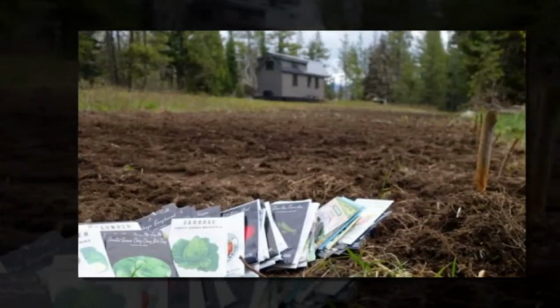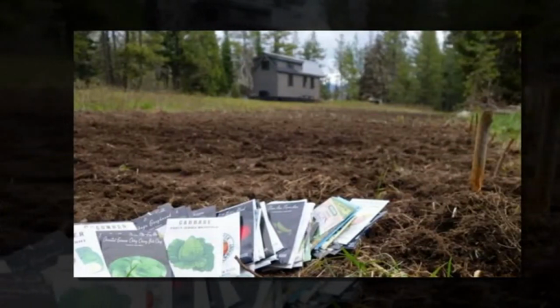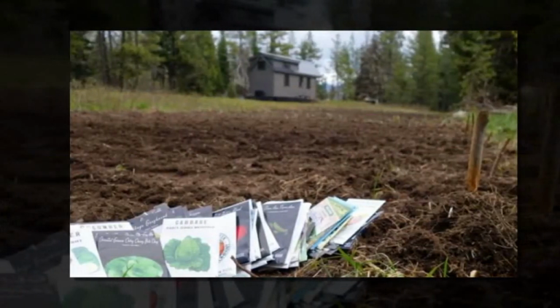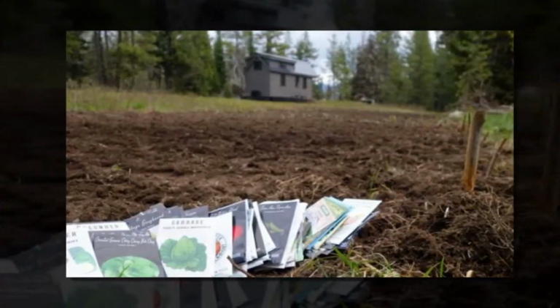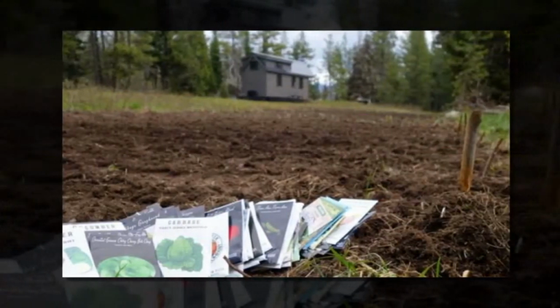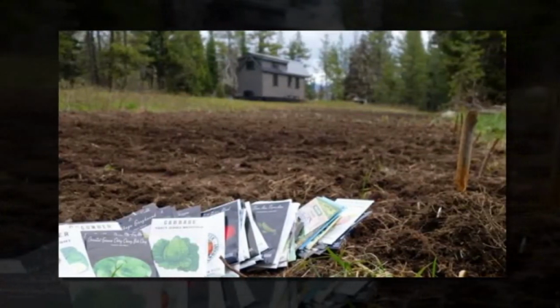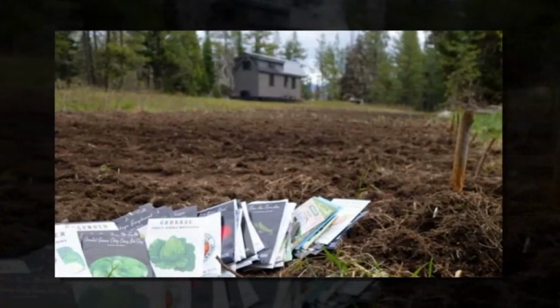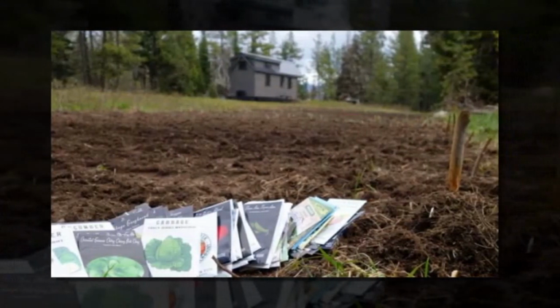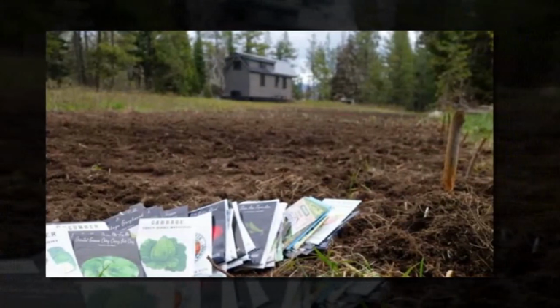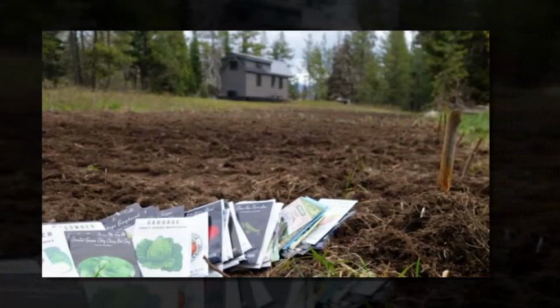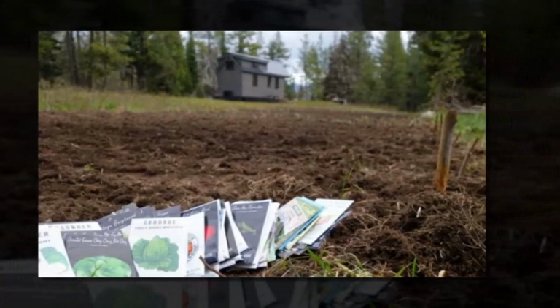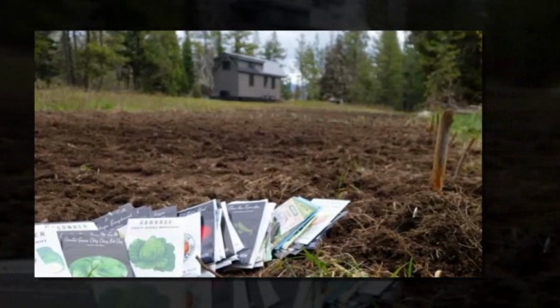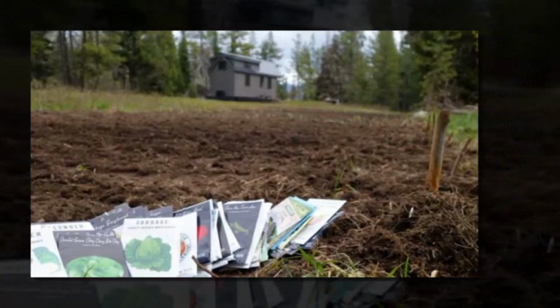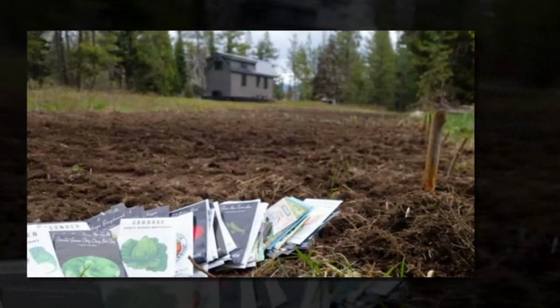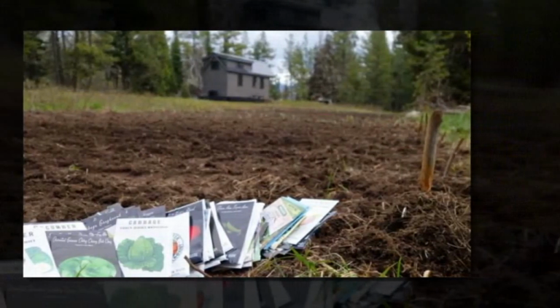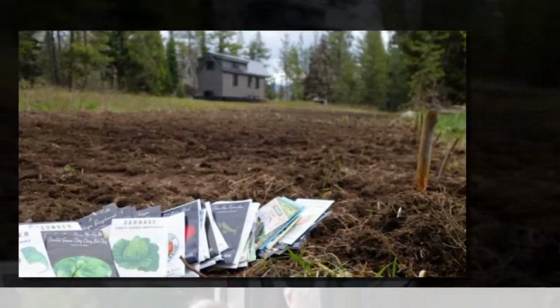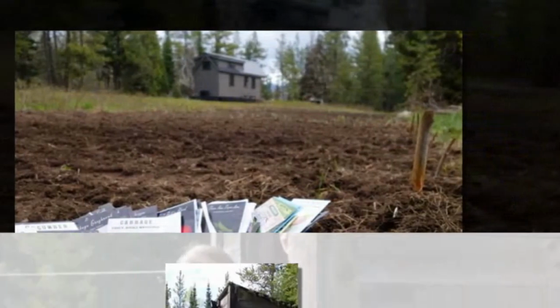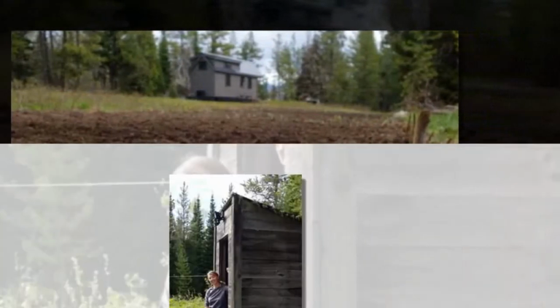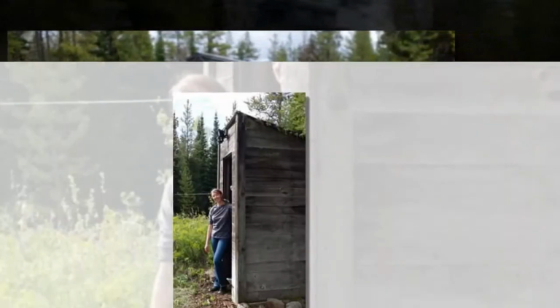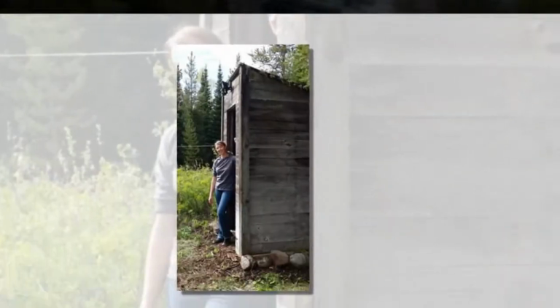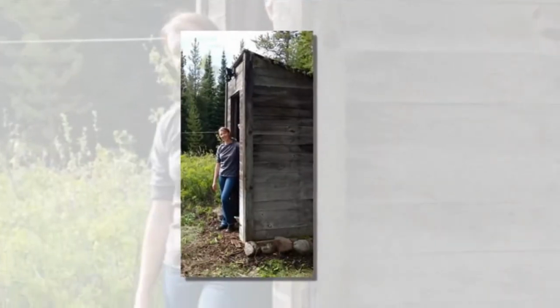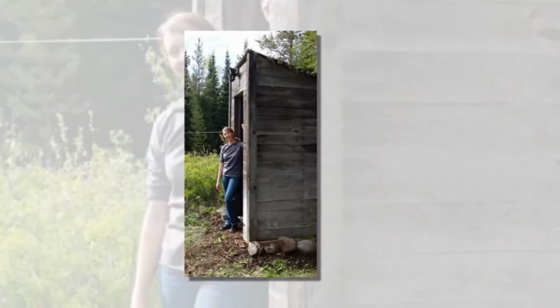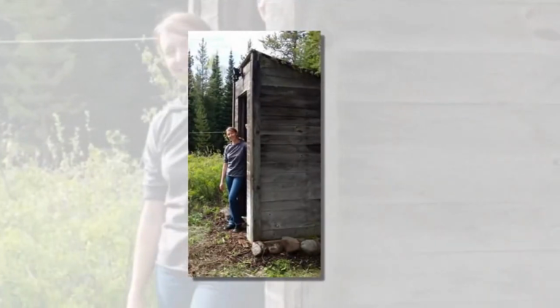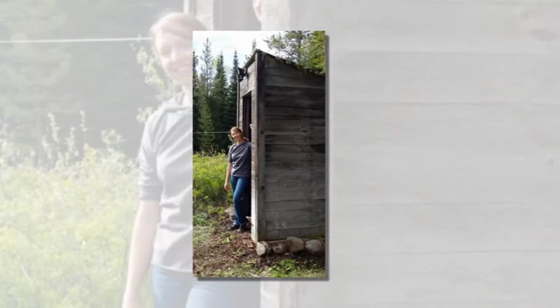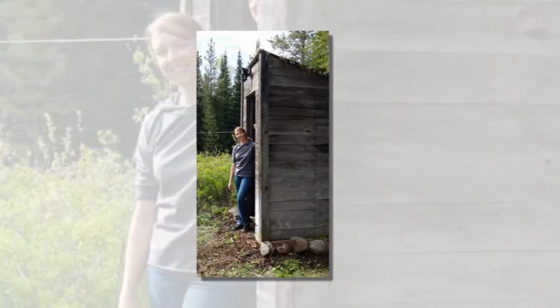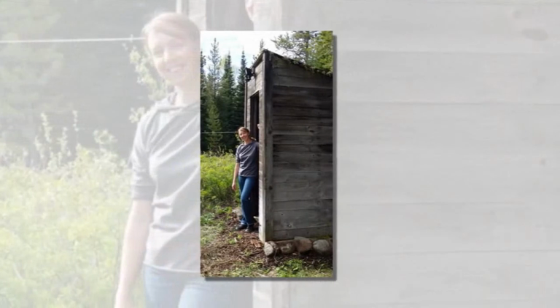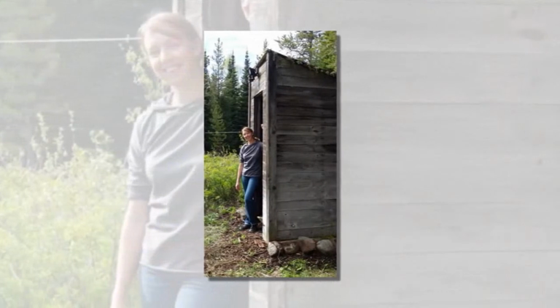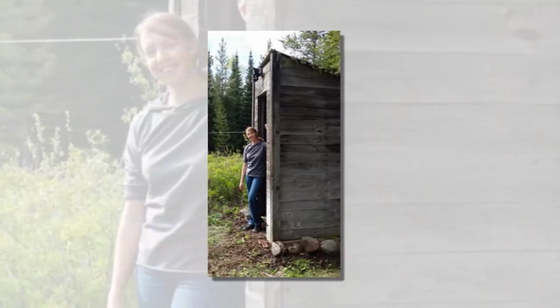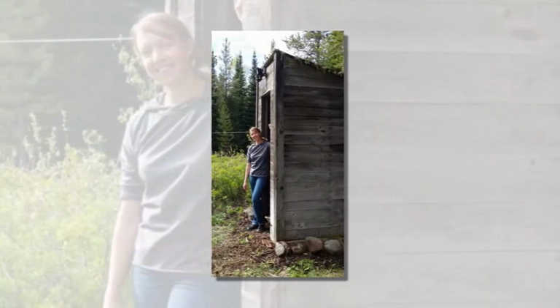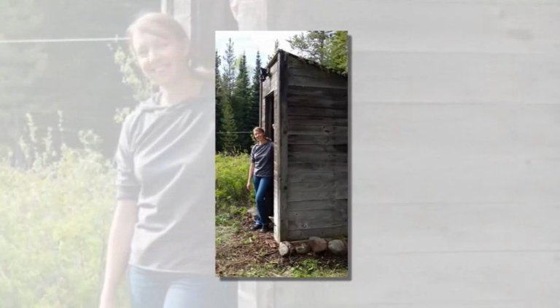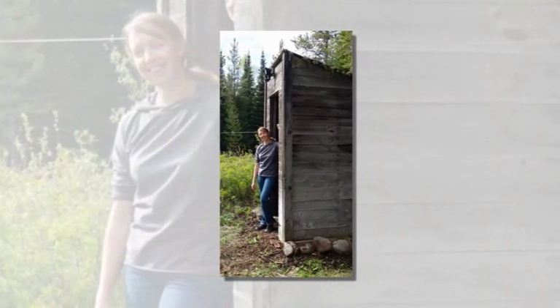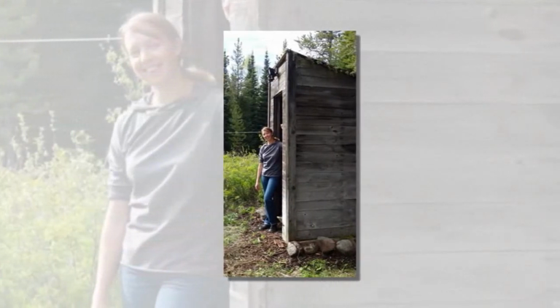She named her tiny house Fy Nyth which, in Old English, means the nest.